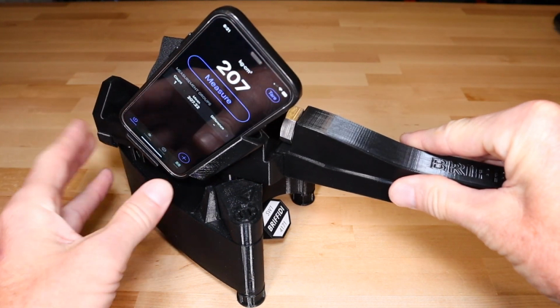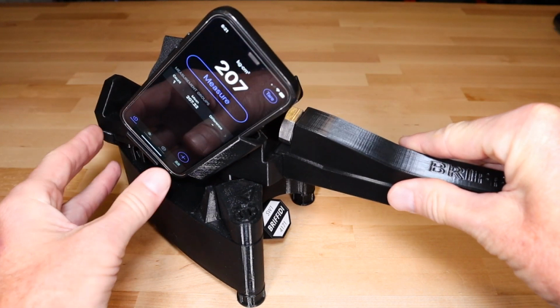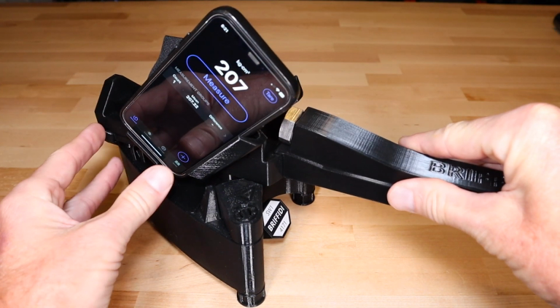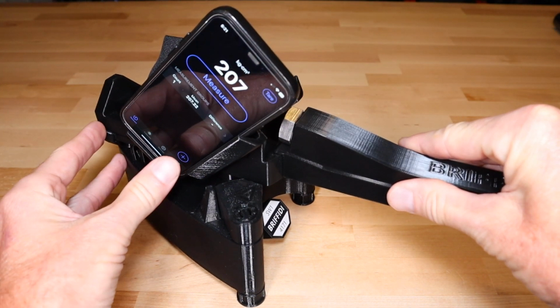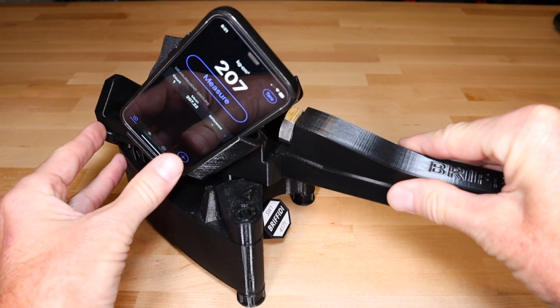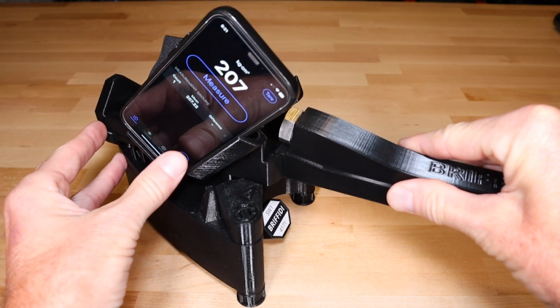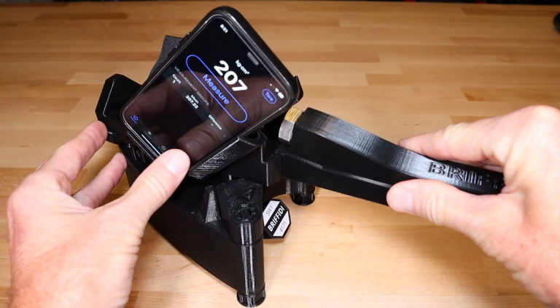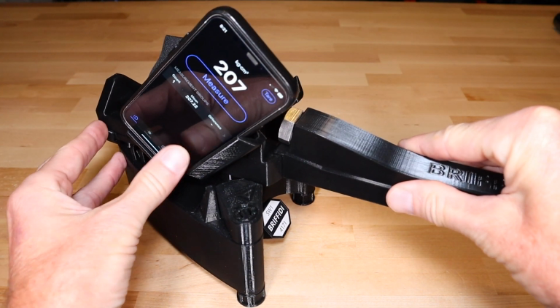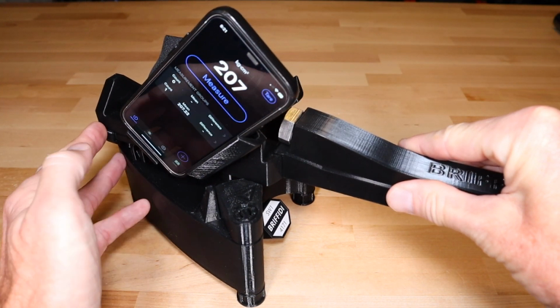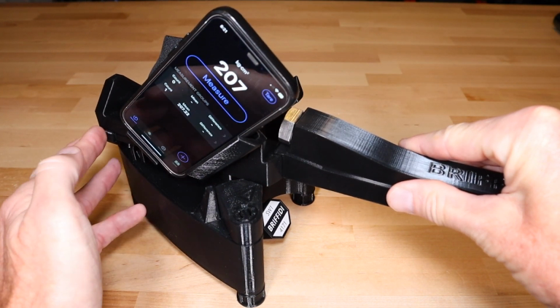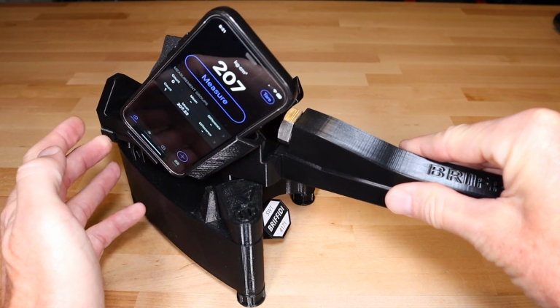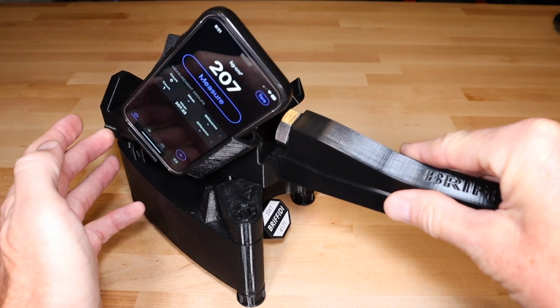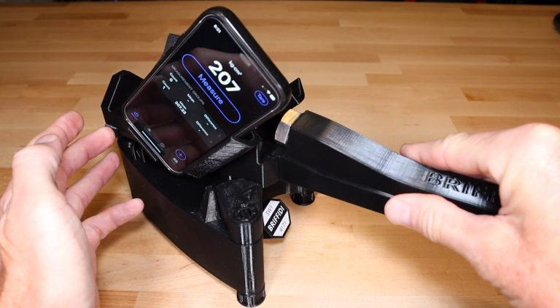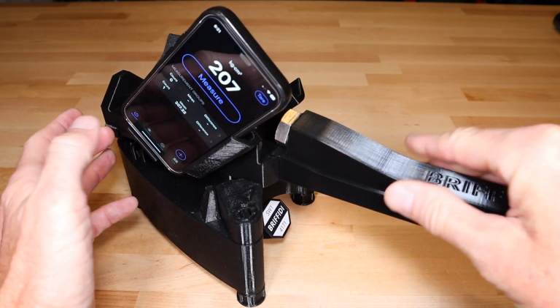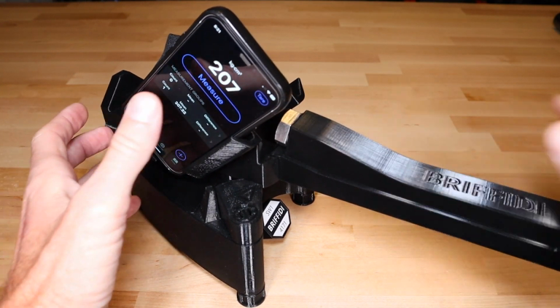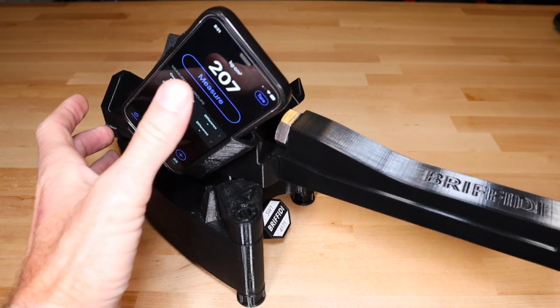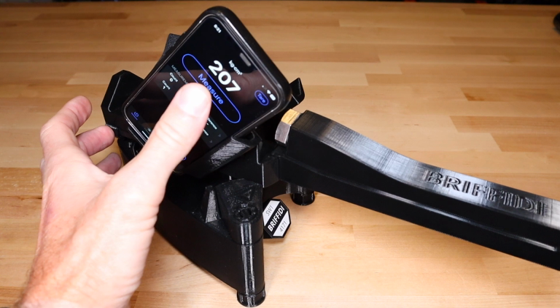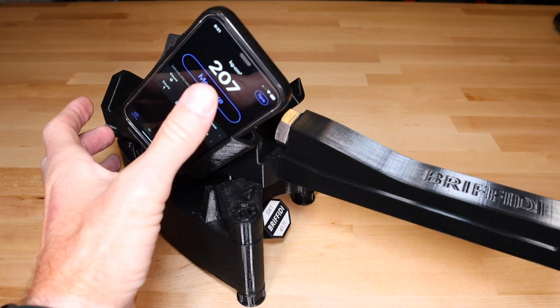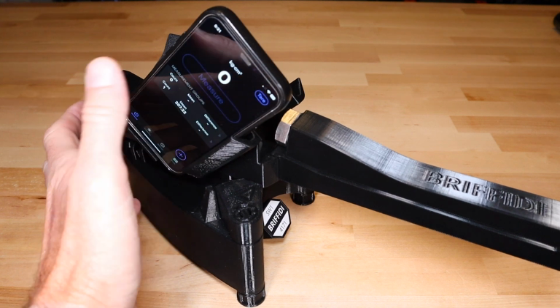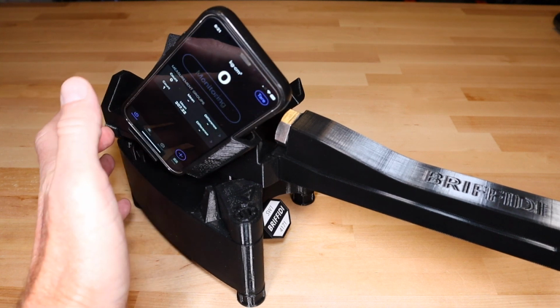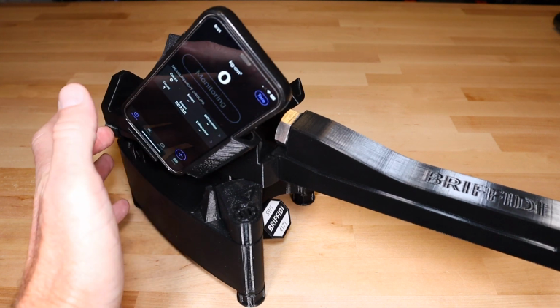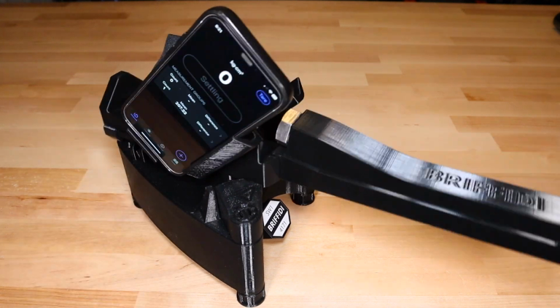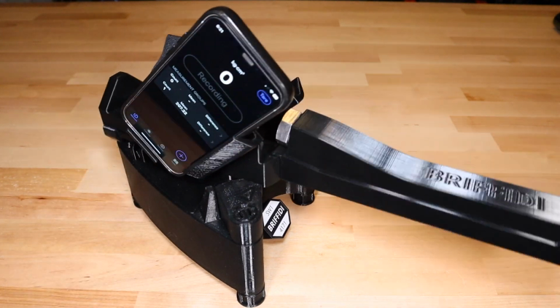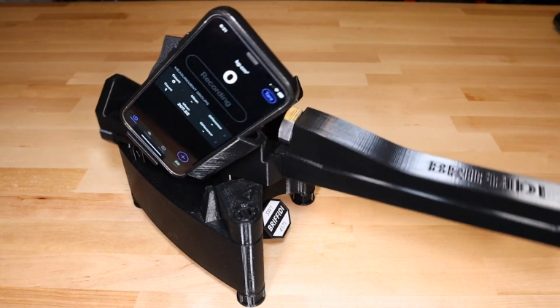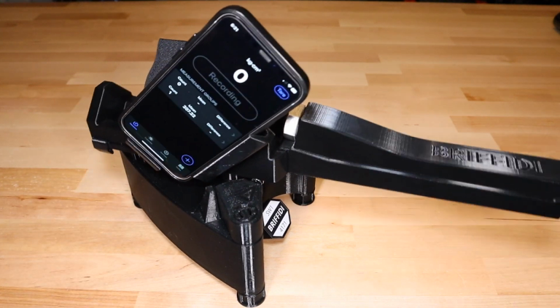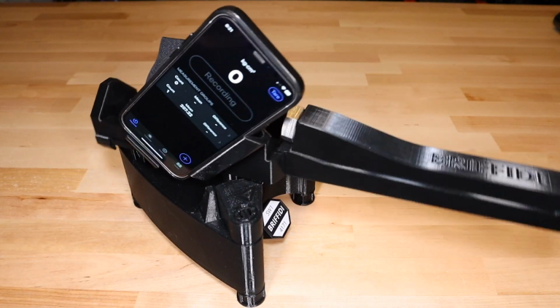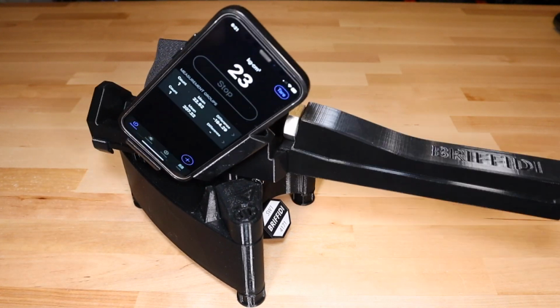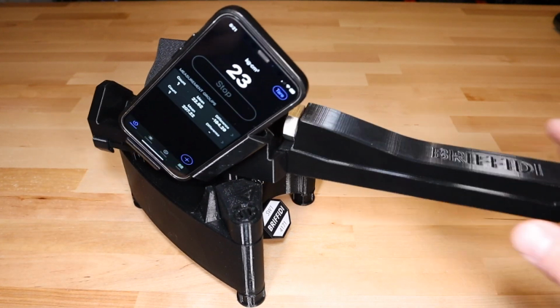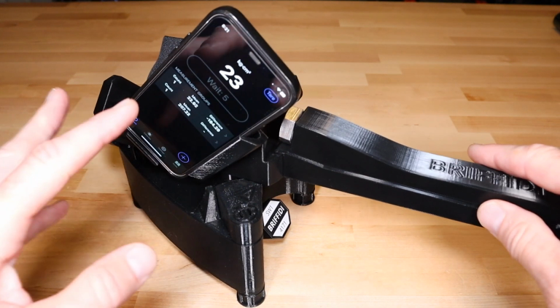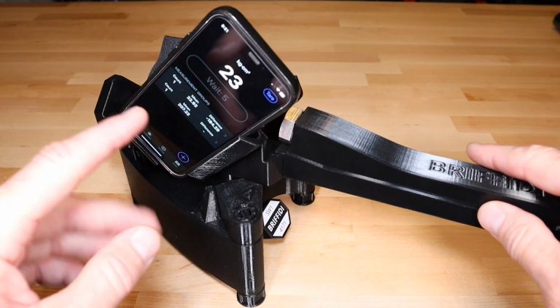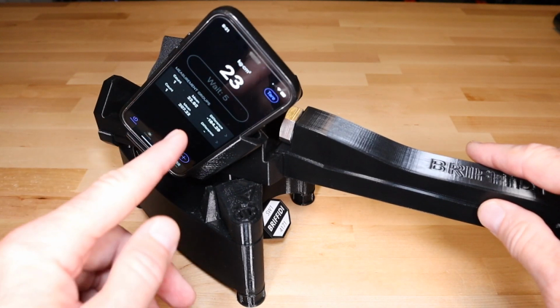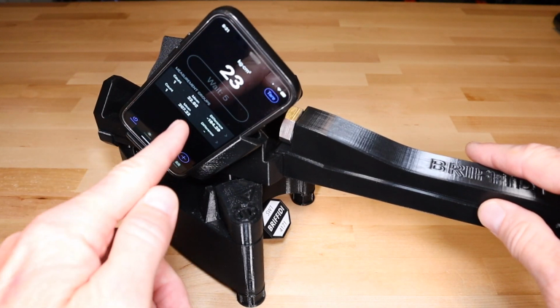The more consistent your measurements, the closer the match will be. If your measurements are inconsistent, review the measurement accuracy section of the in-app guide.